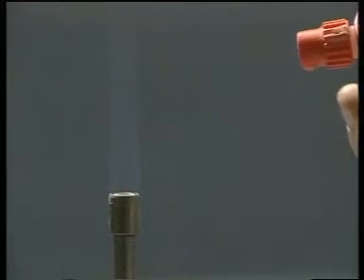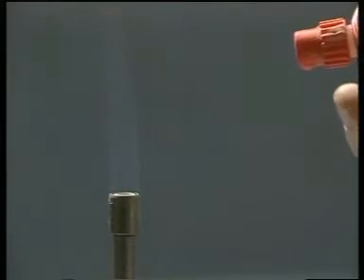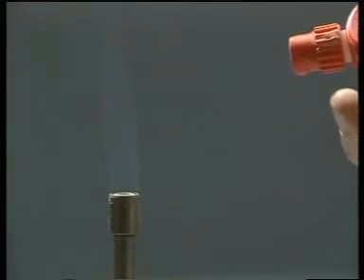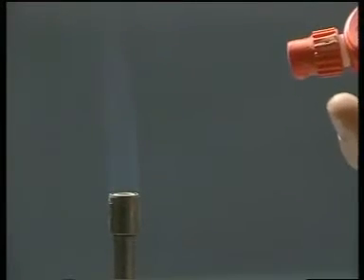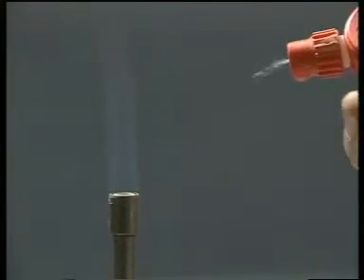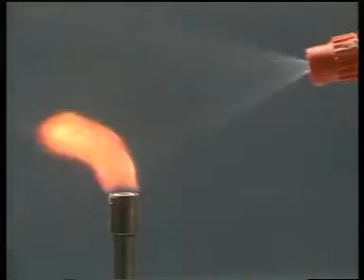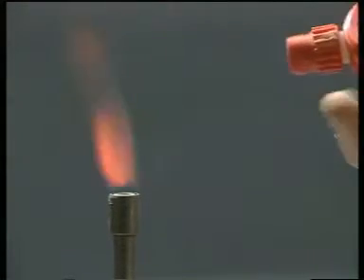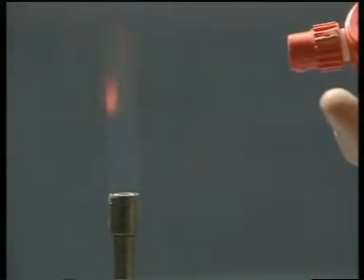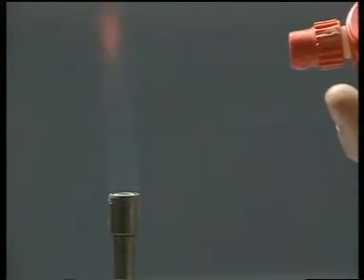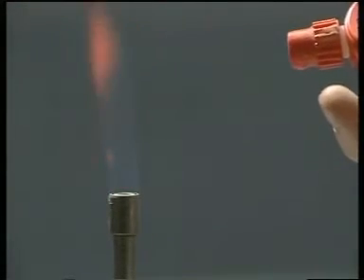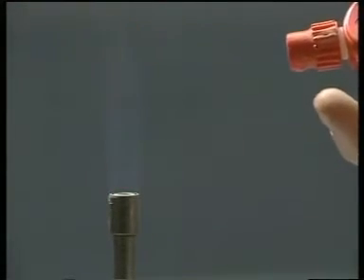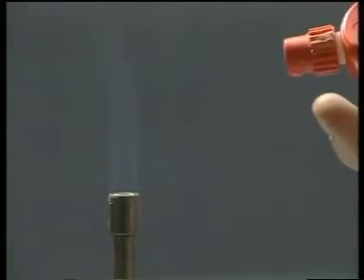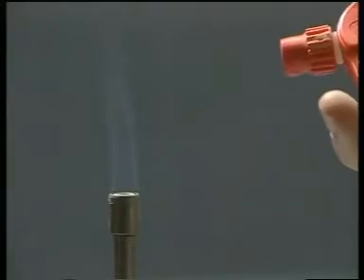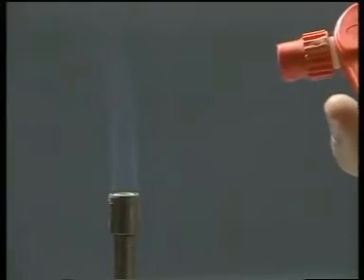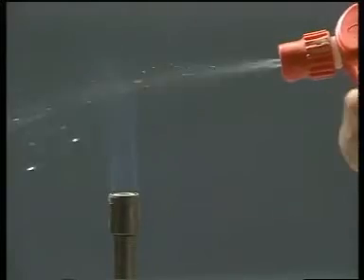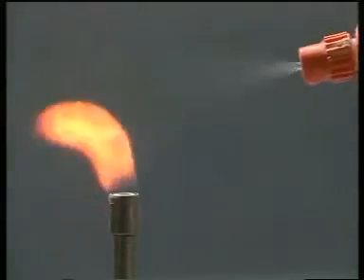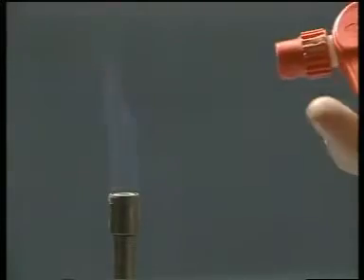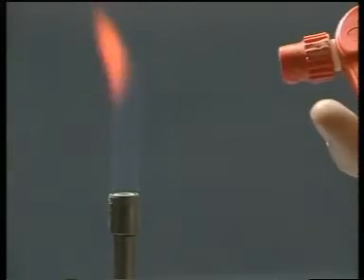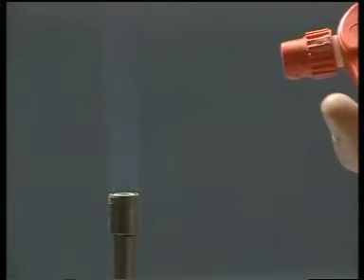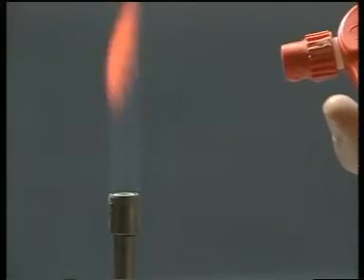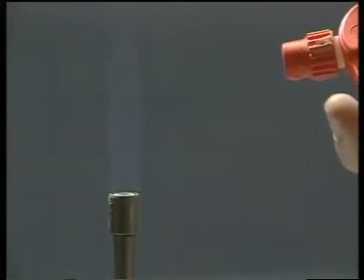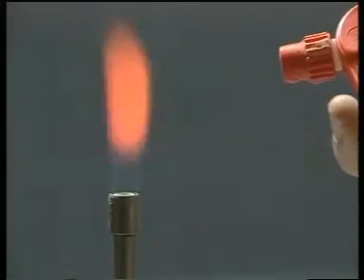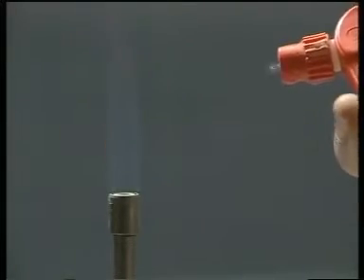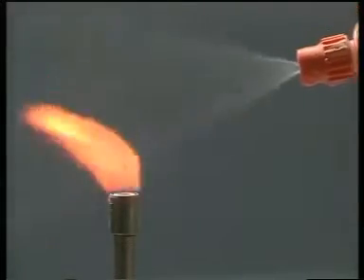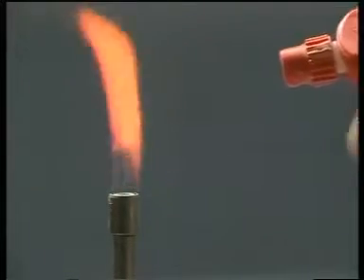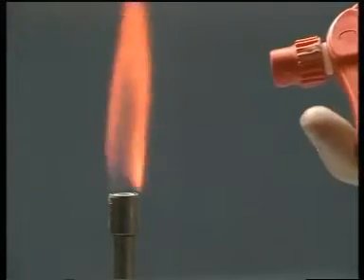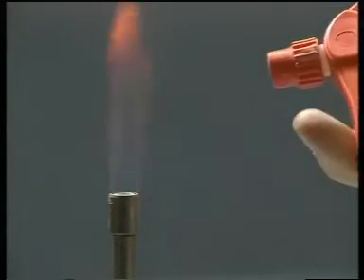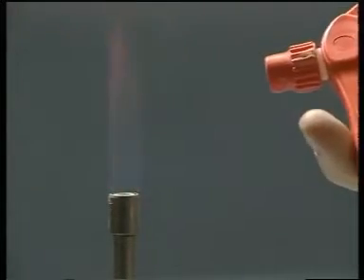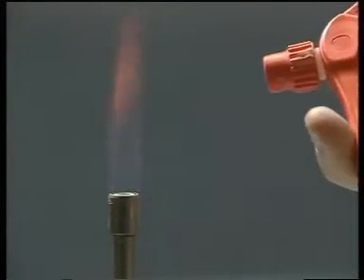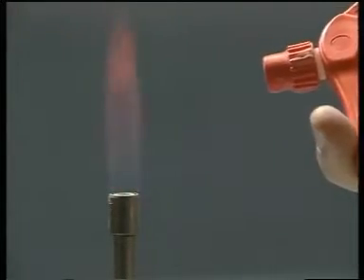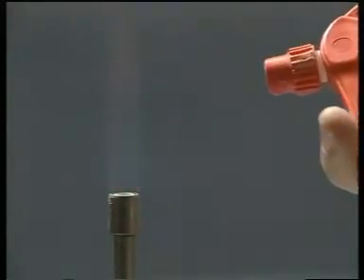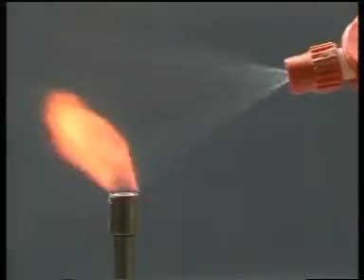Some metal ions will color a flame. This is used in flame photometry to measure trace concentrations, usually in water.